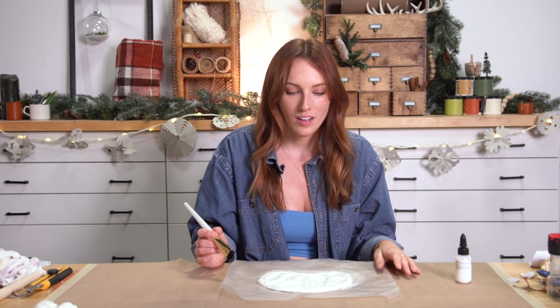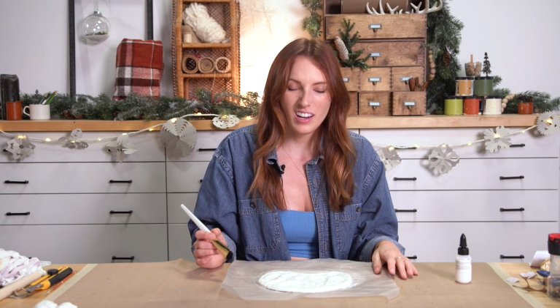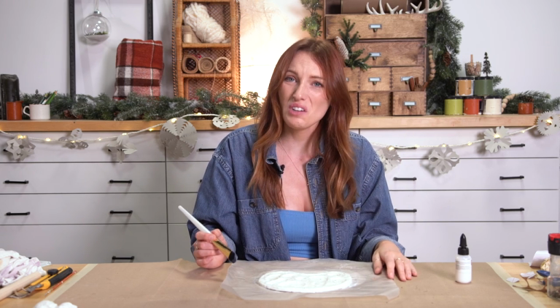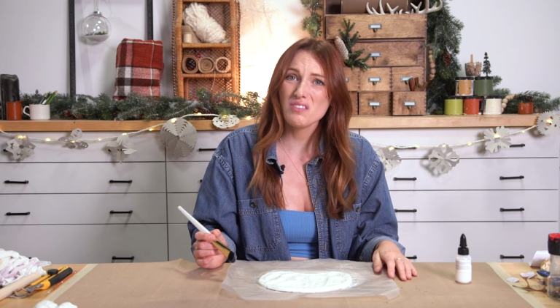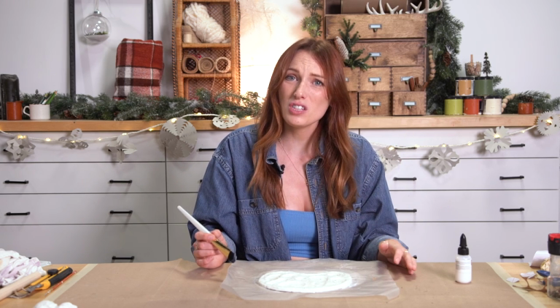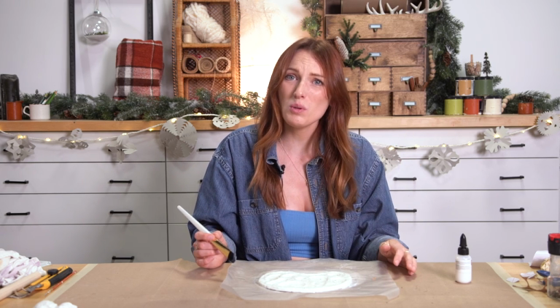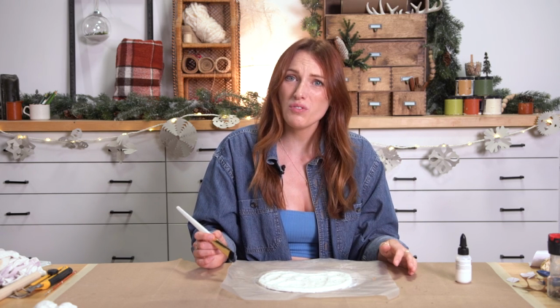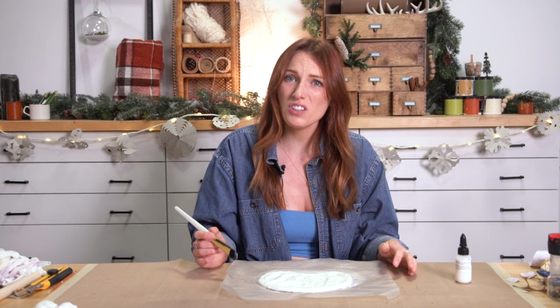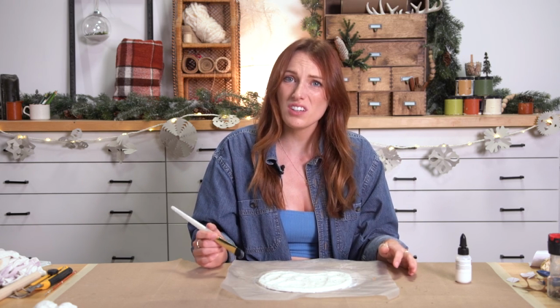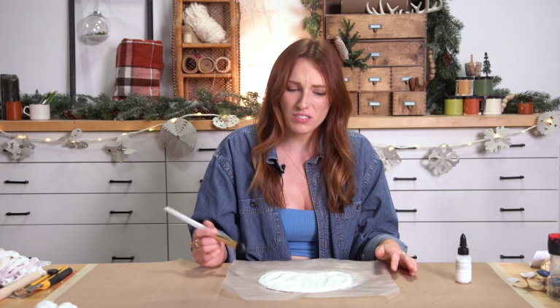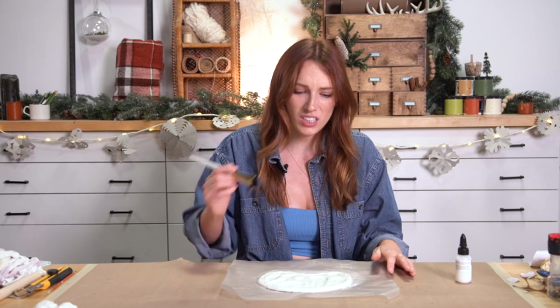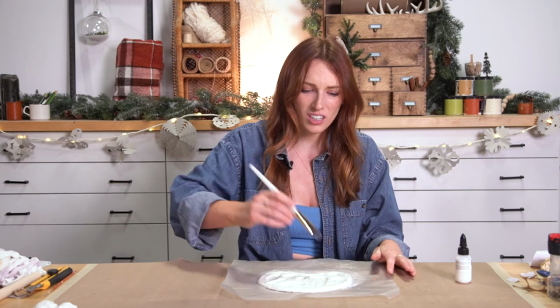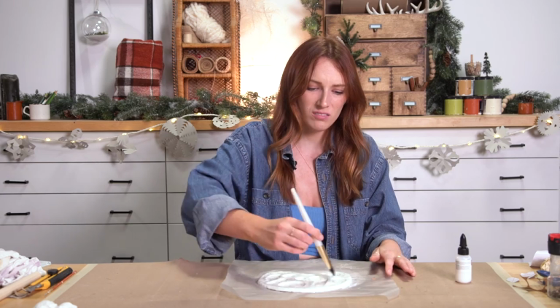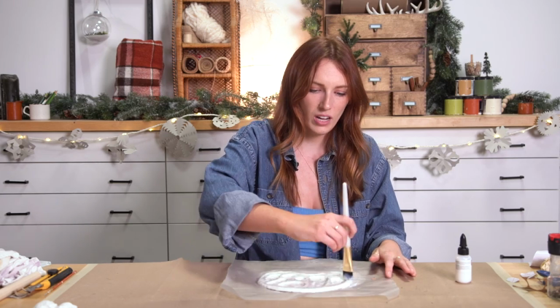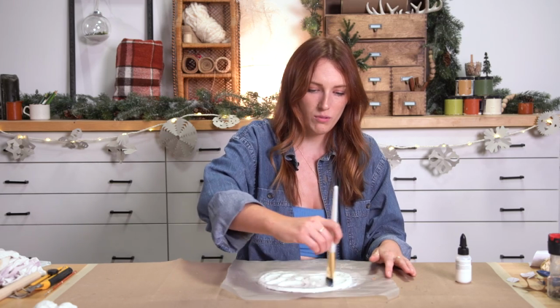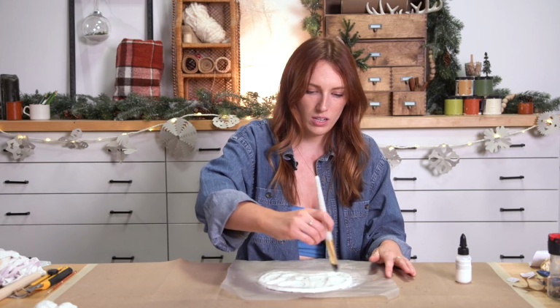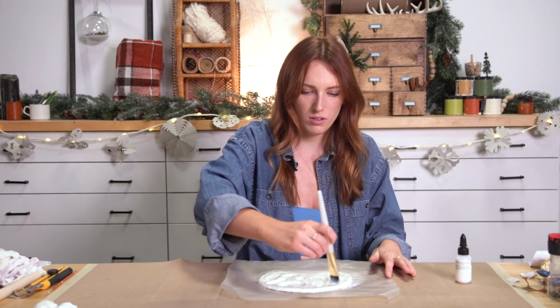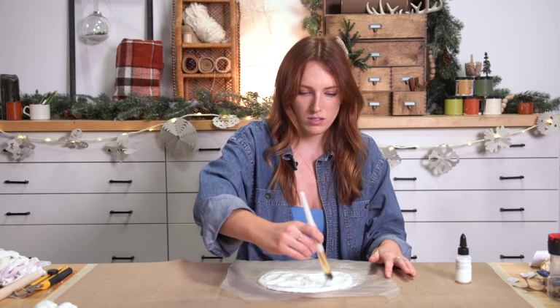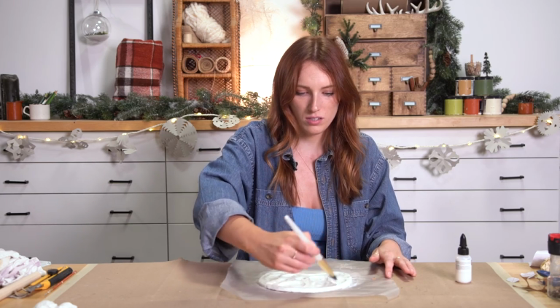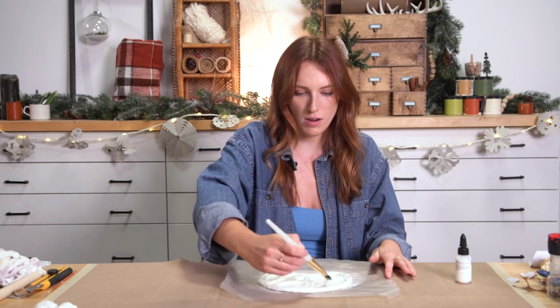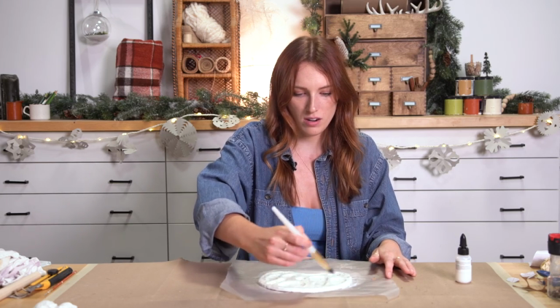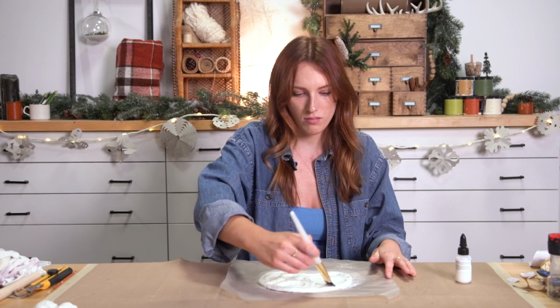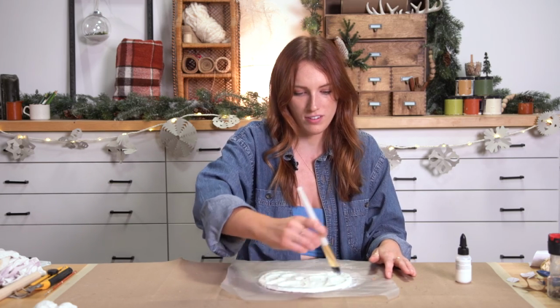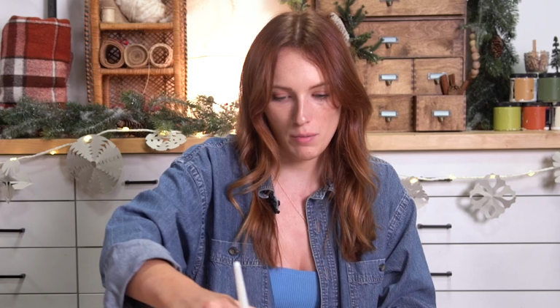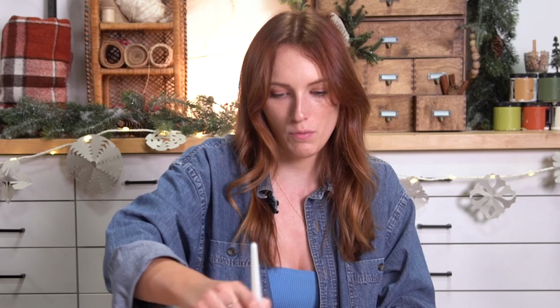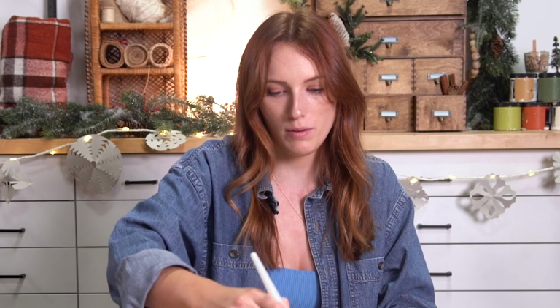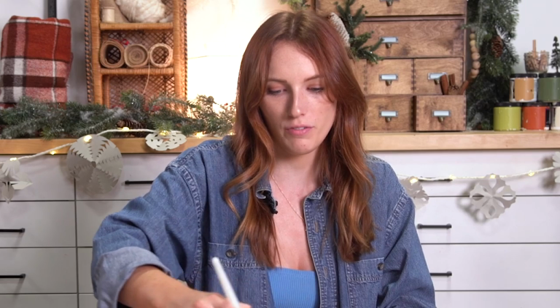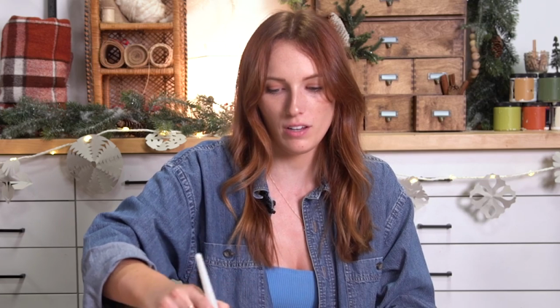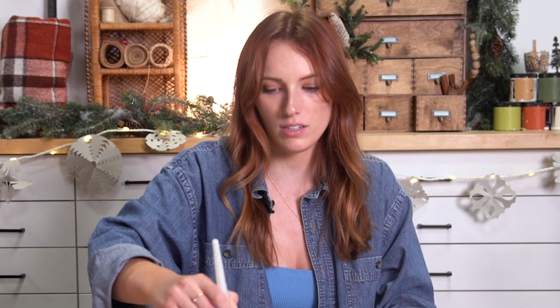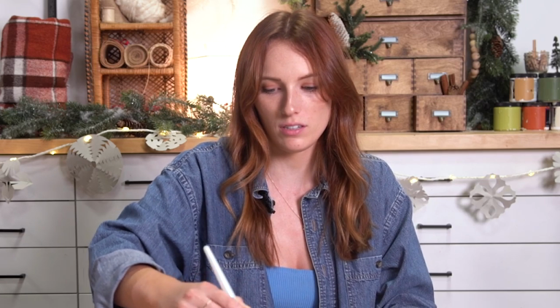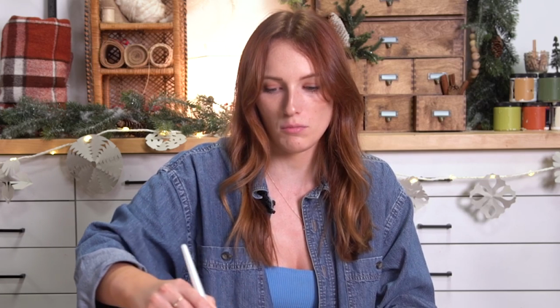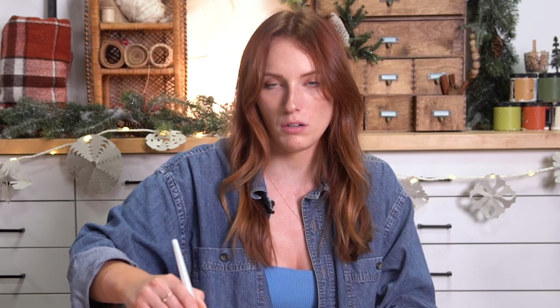Definitely want to package this with some paint brushes — you can even package it with some watercolor paints or other paints — and I think you have such a beautiful little gift here. I kind of want to keep this. I mean, I'm definitely gifting it to somebody.